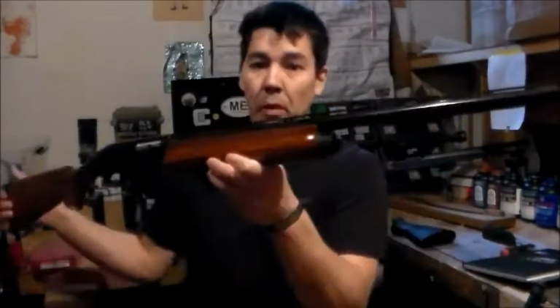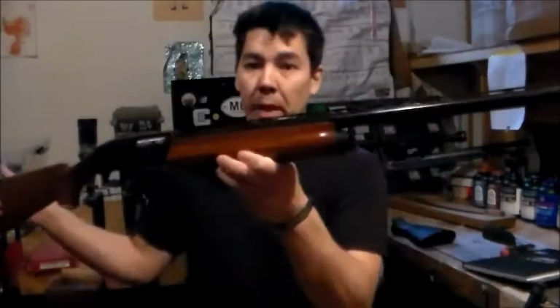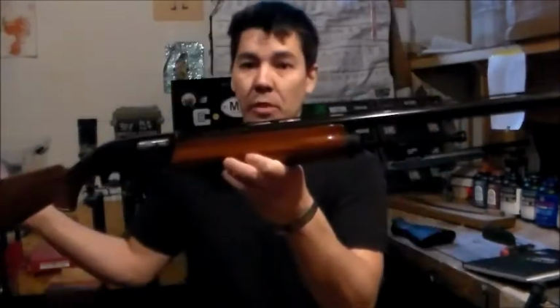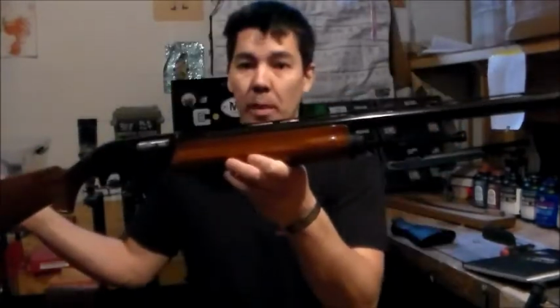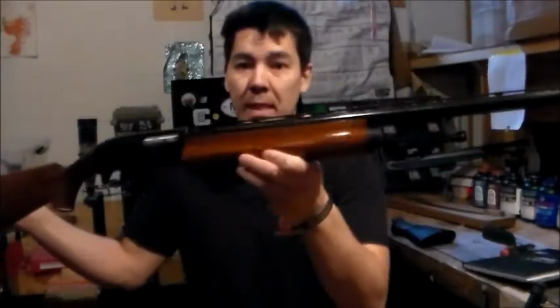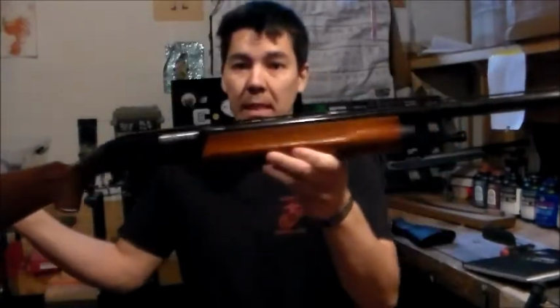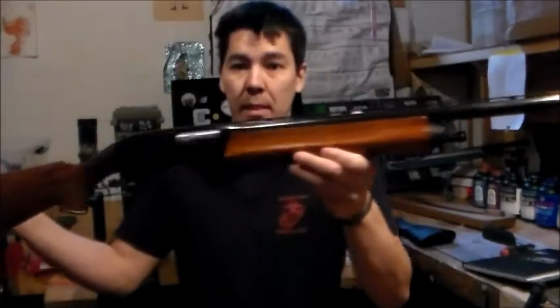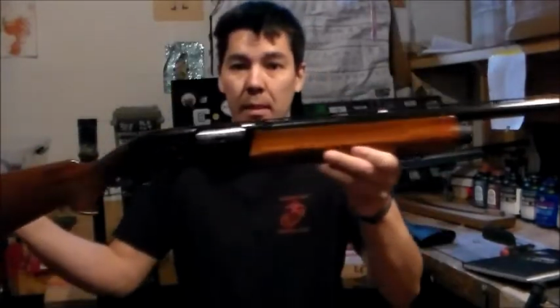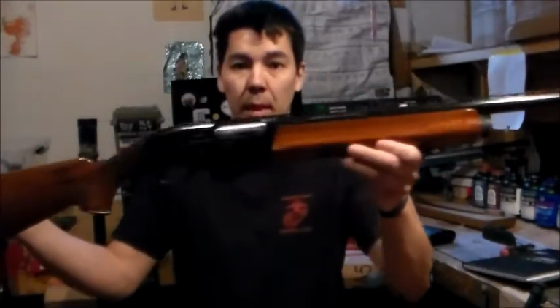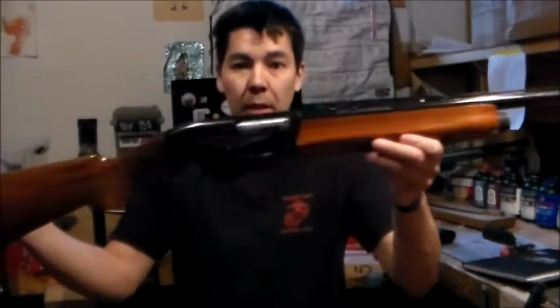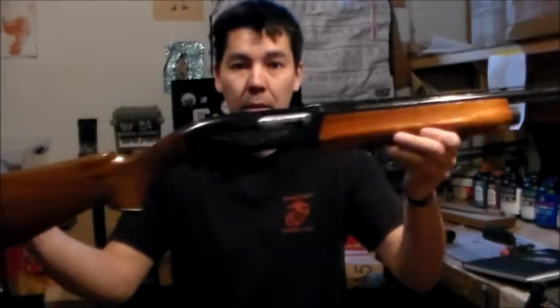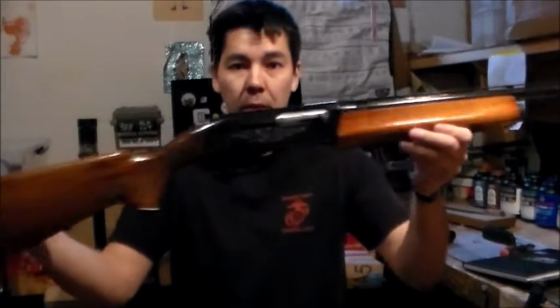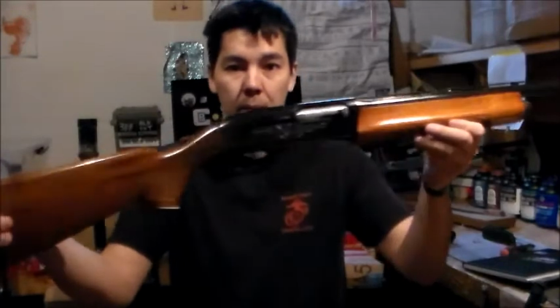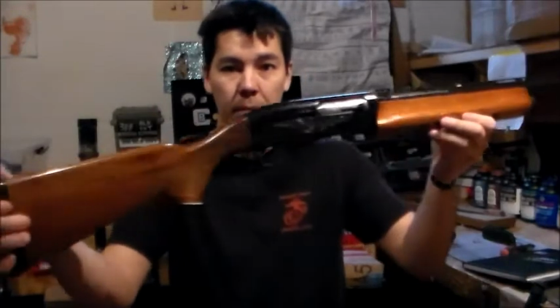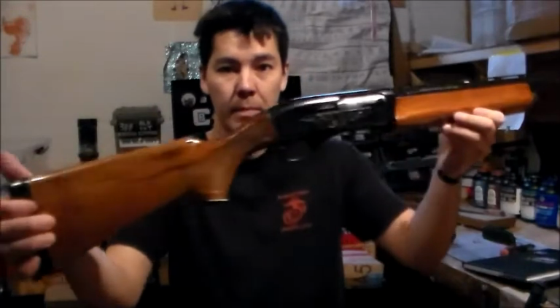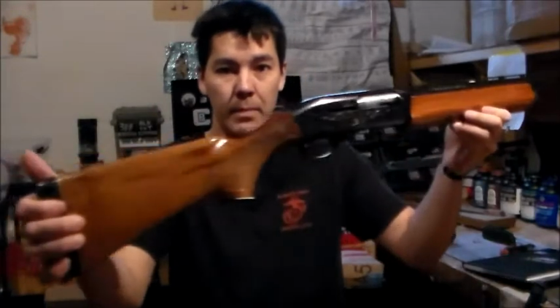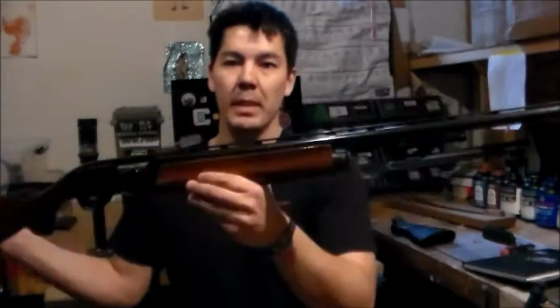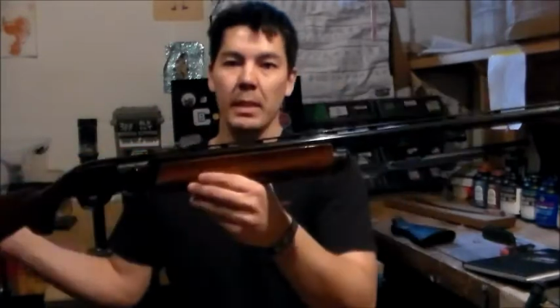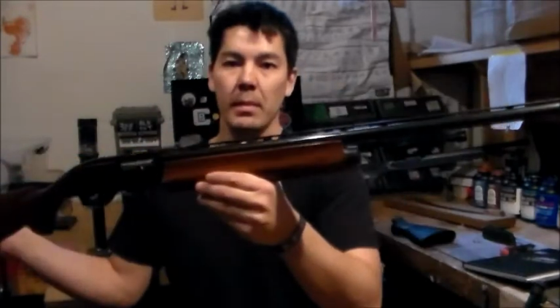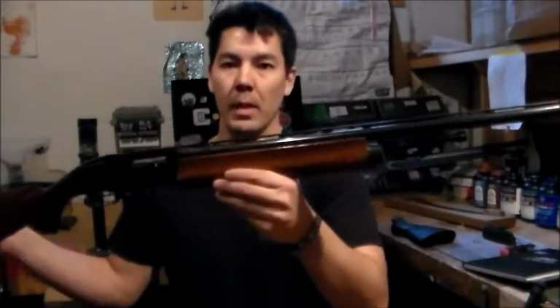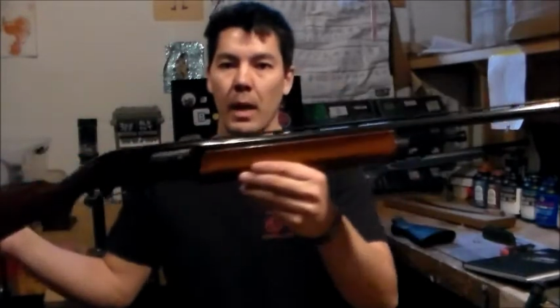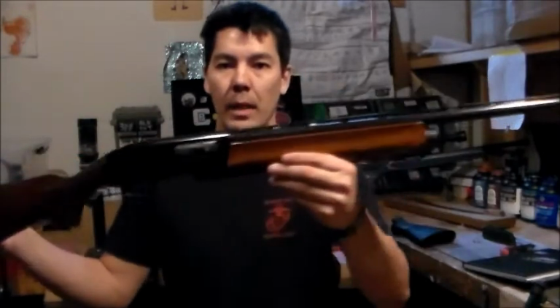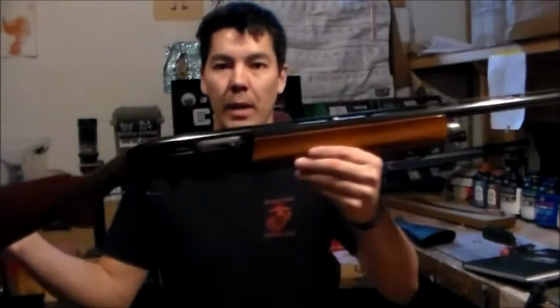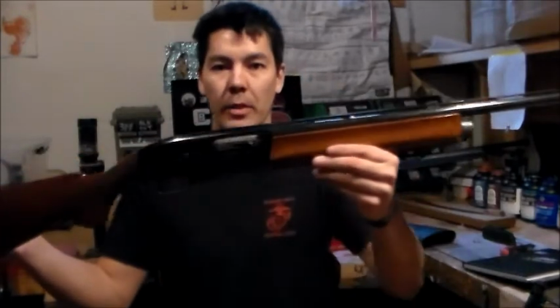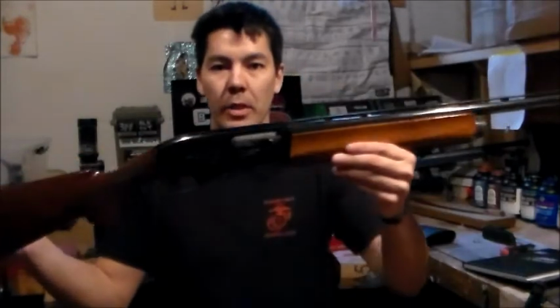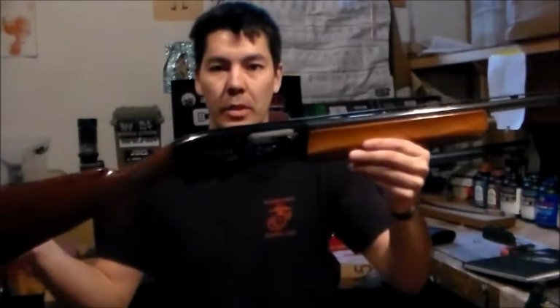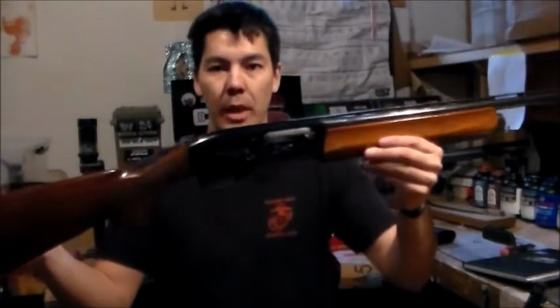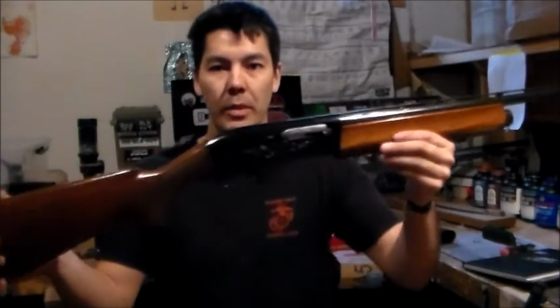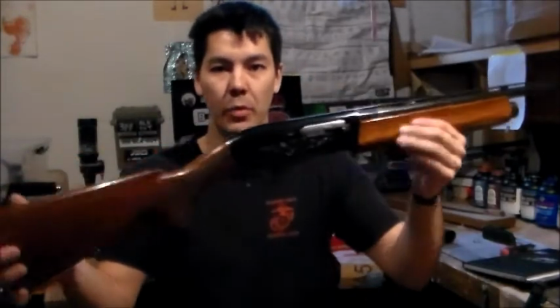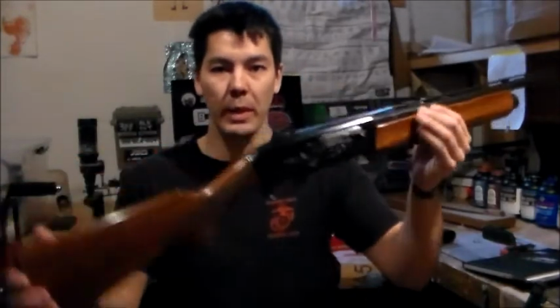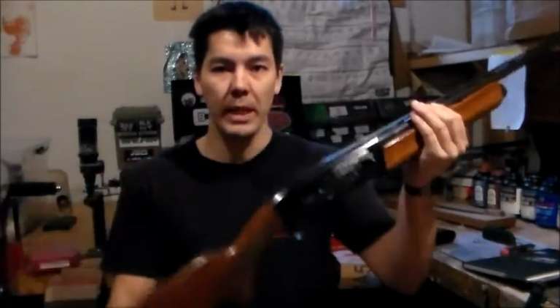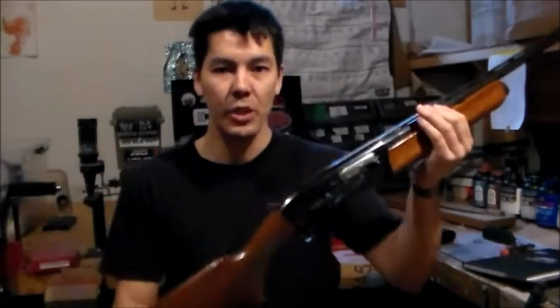12 gauge Remington 1100. Remington 1100 chambered in 20 gauge.